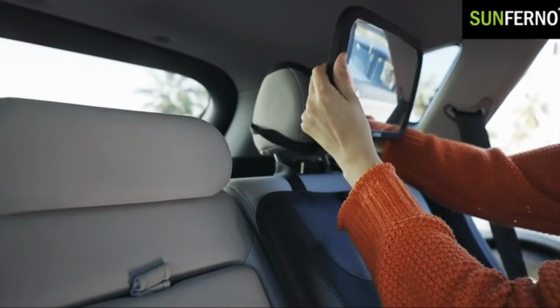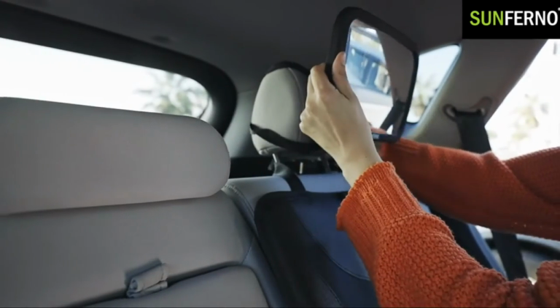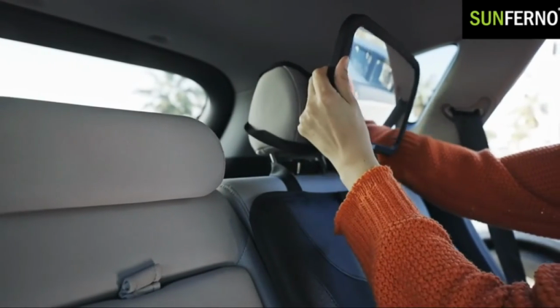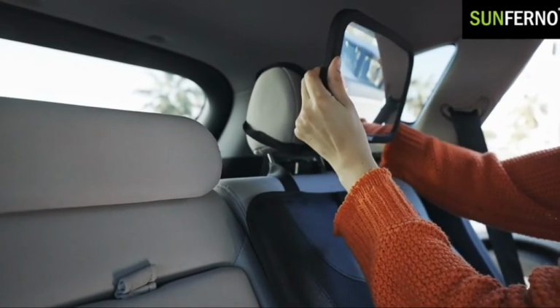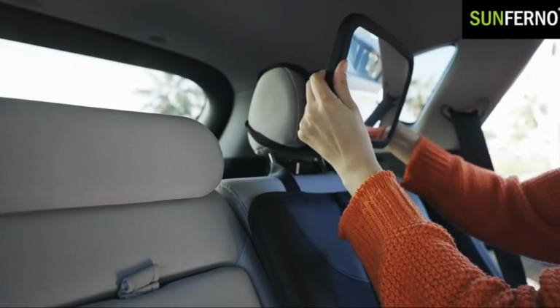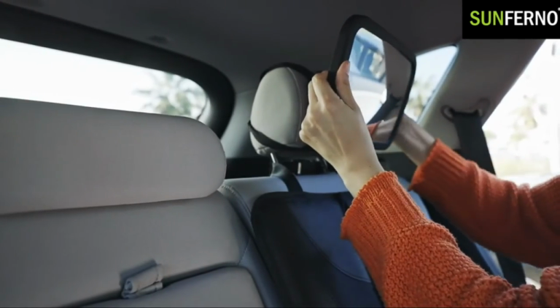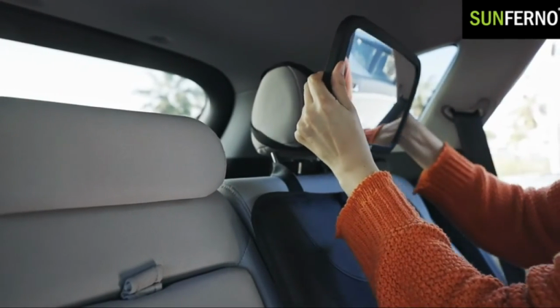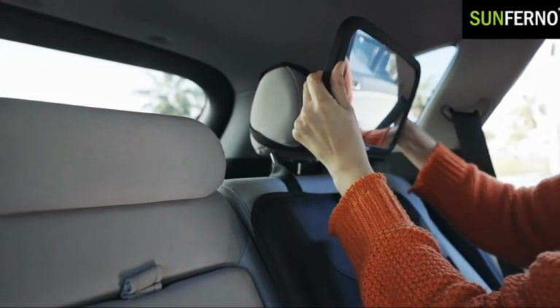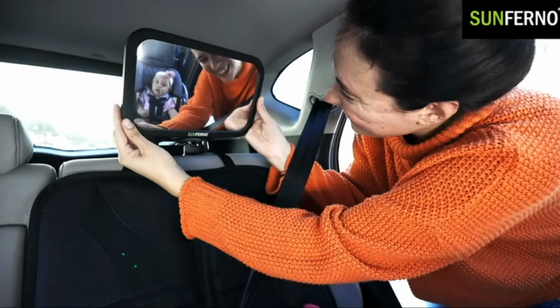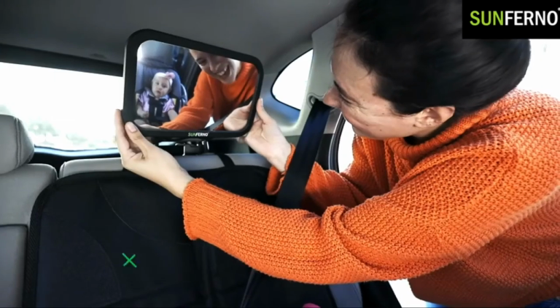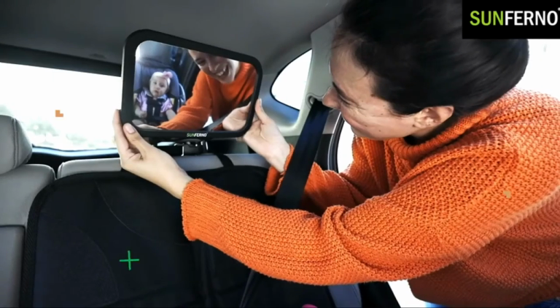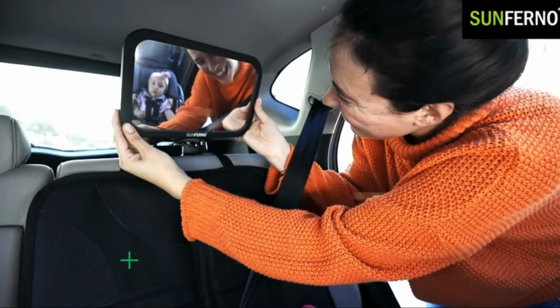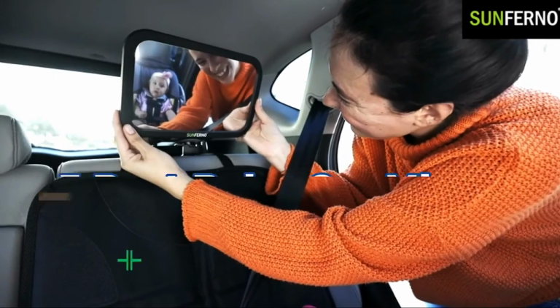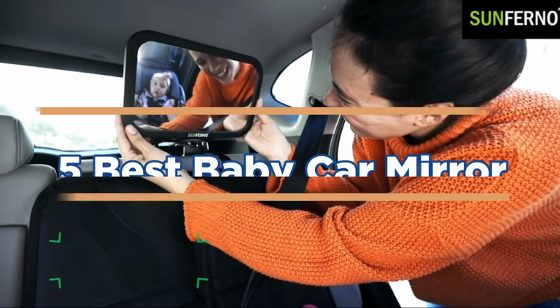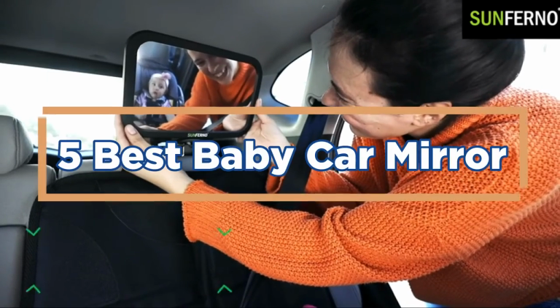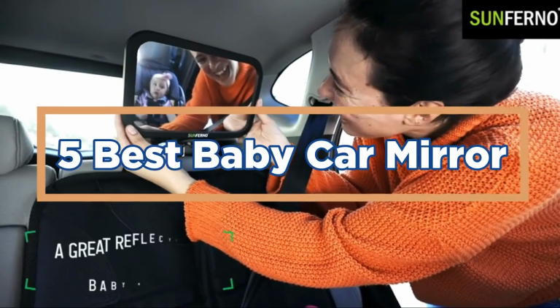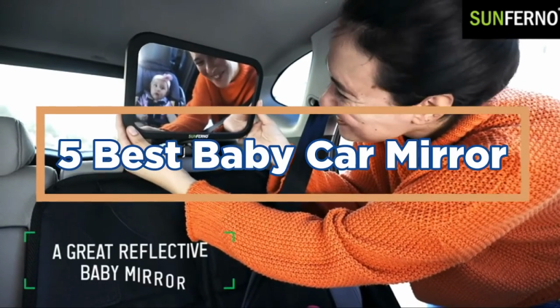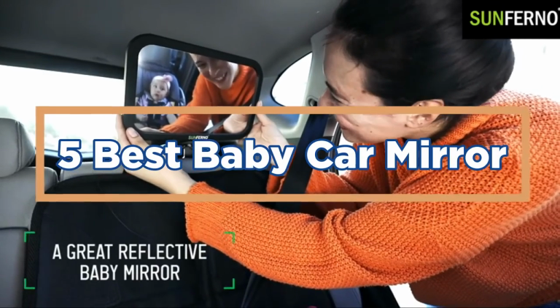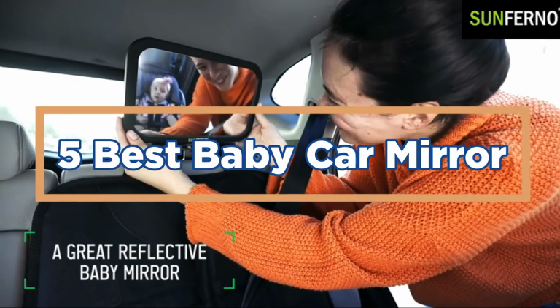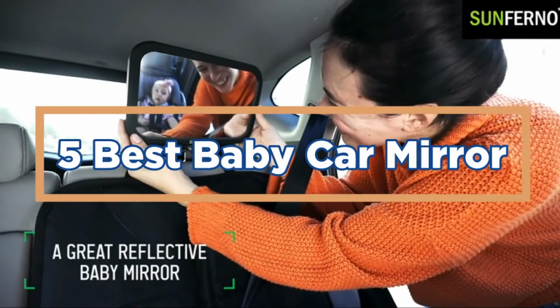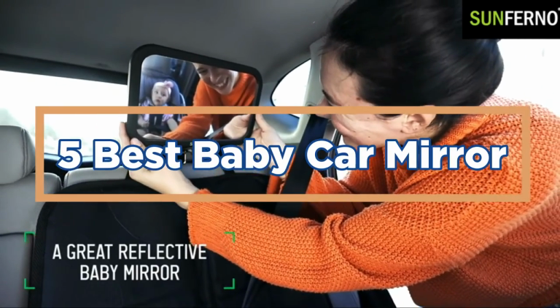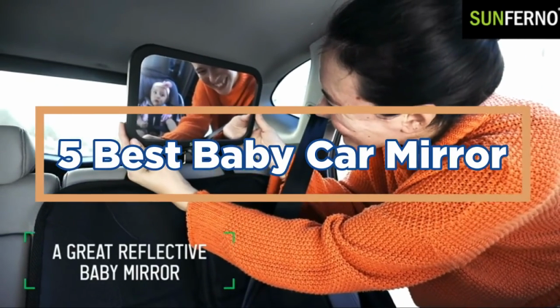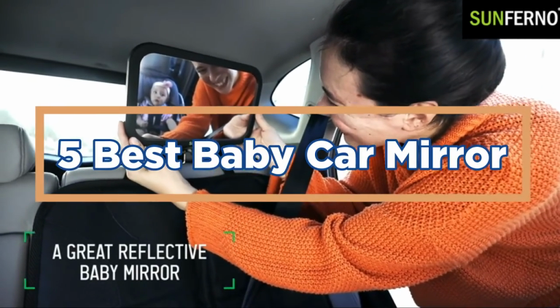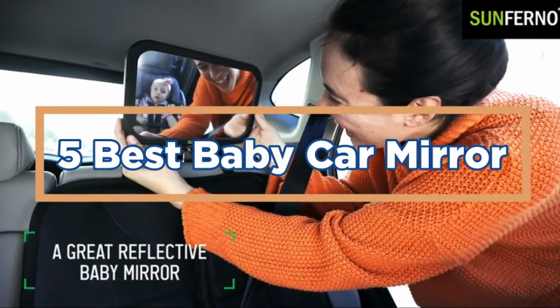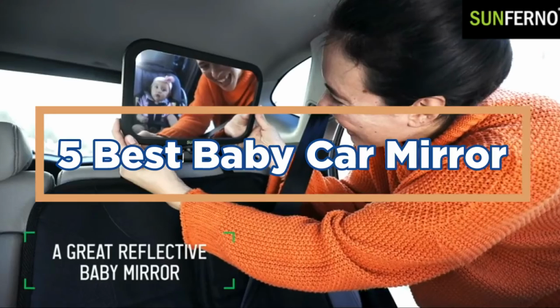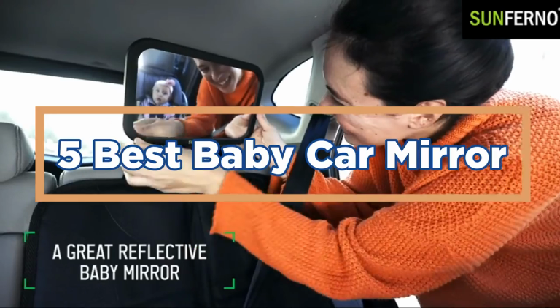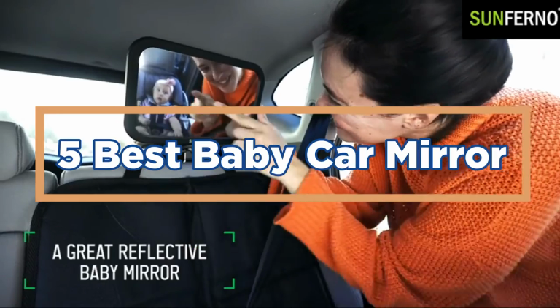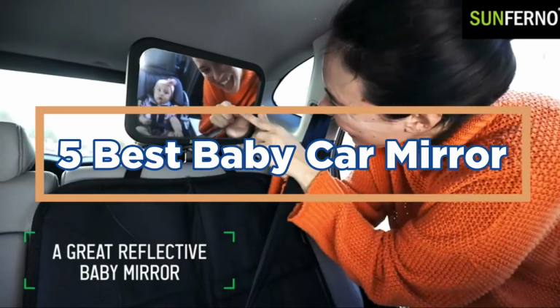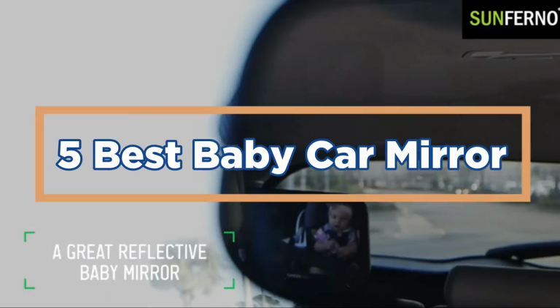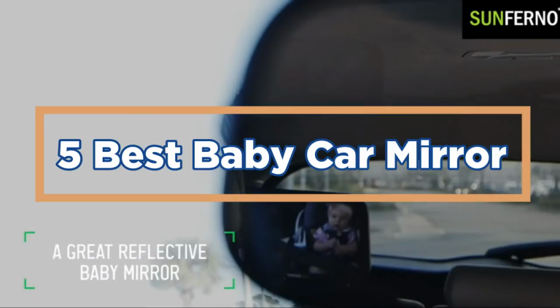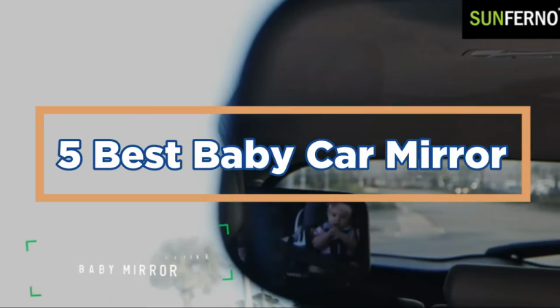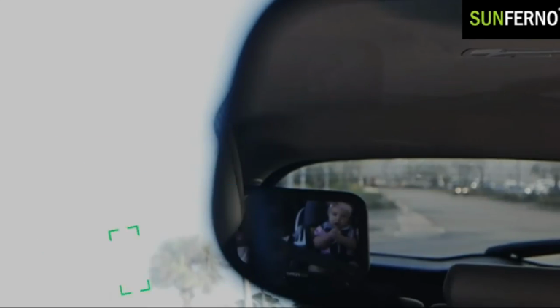In today's video, we will show you the top 5 best baby car mirrors. So, let's get started.